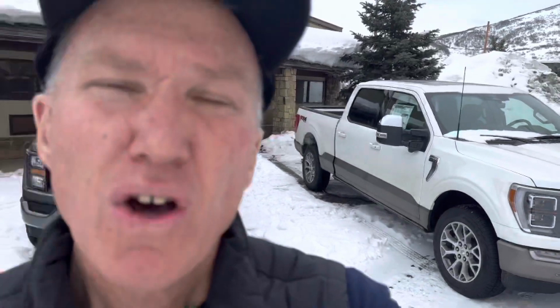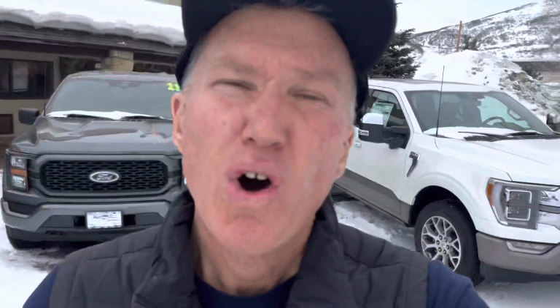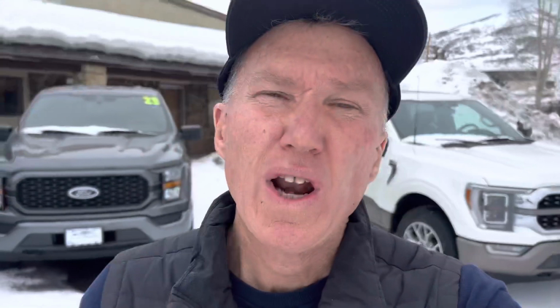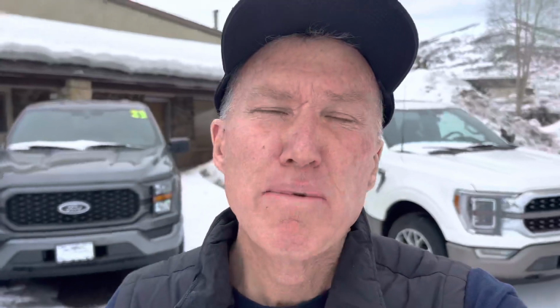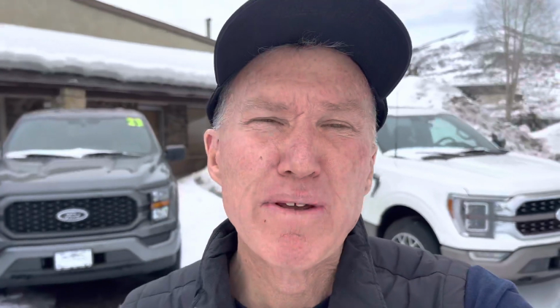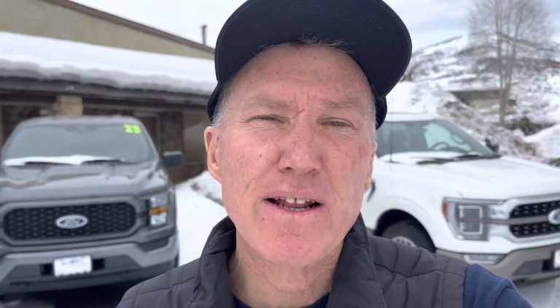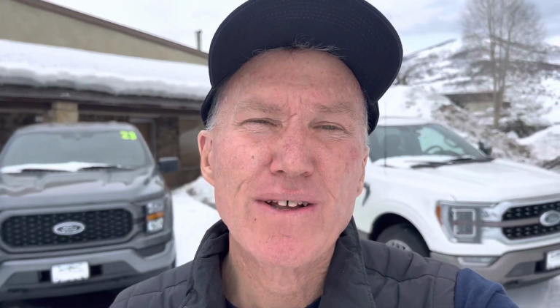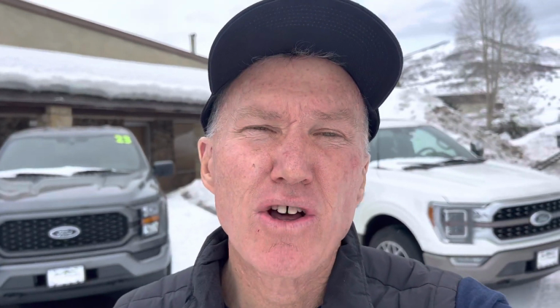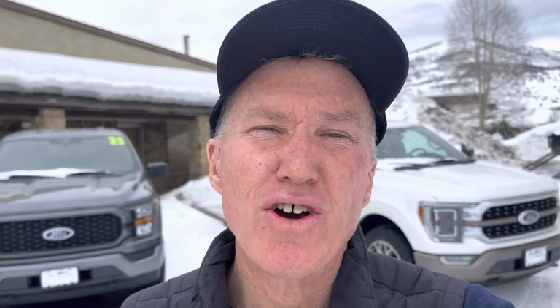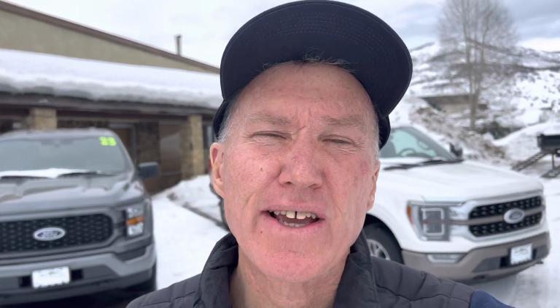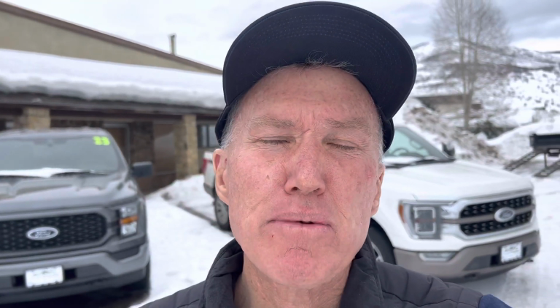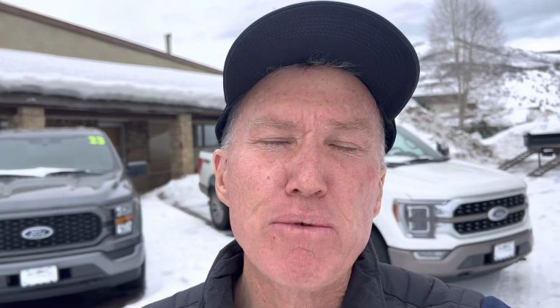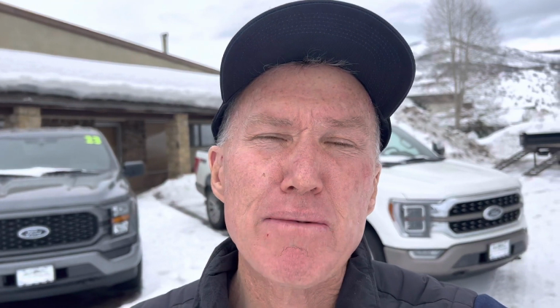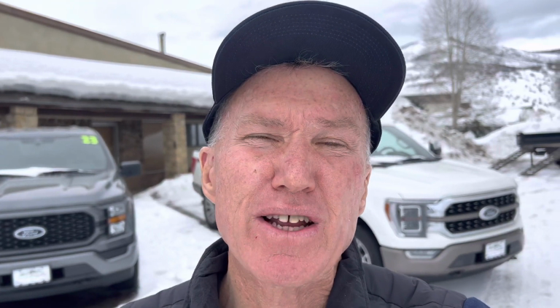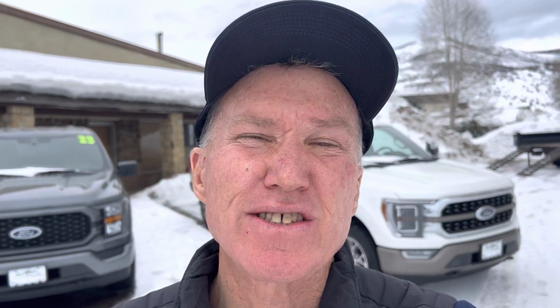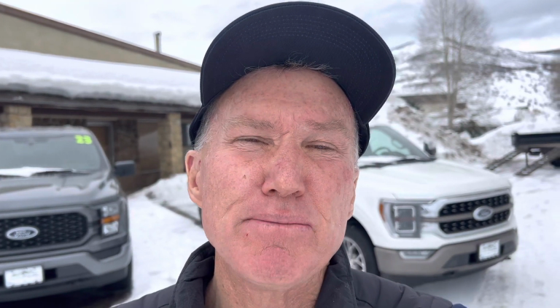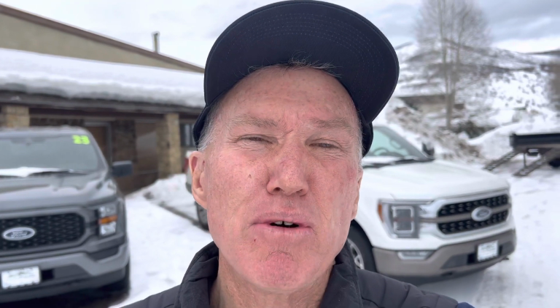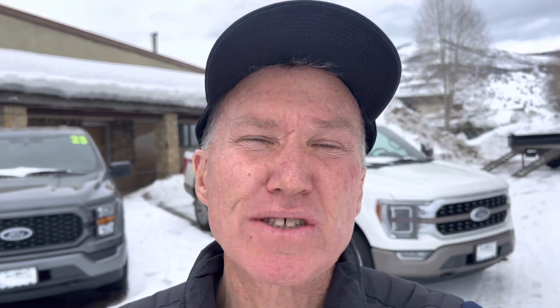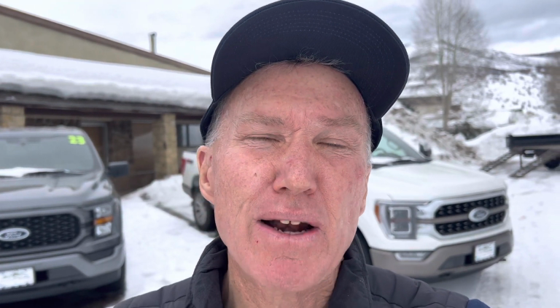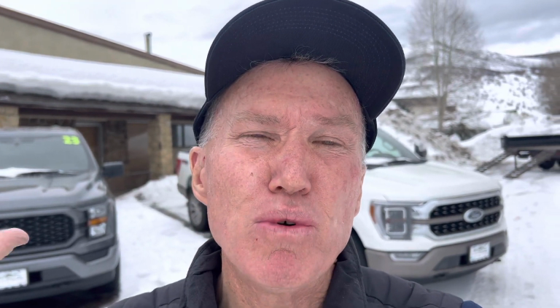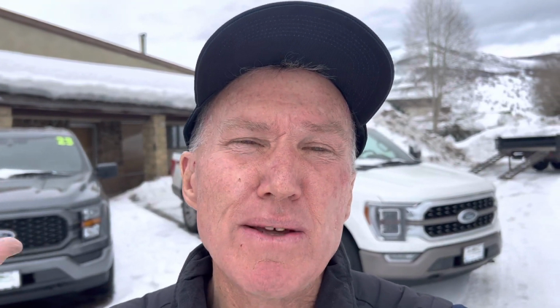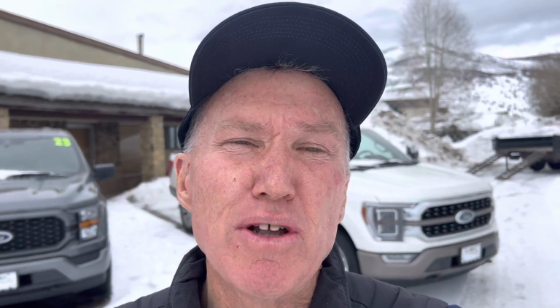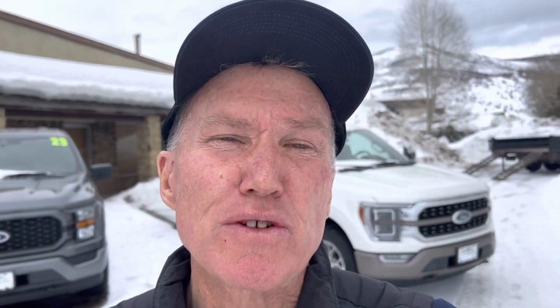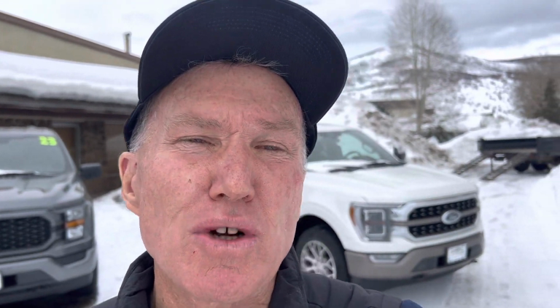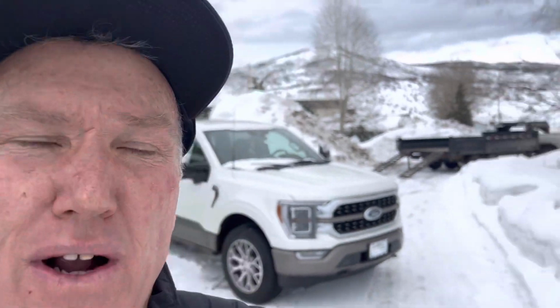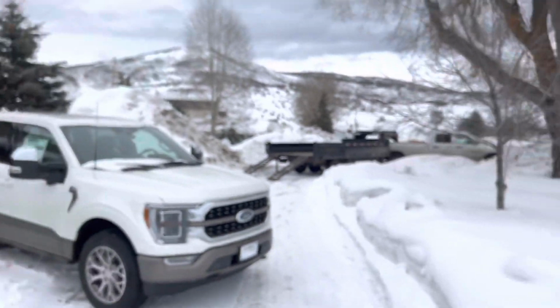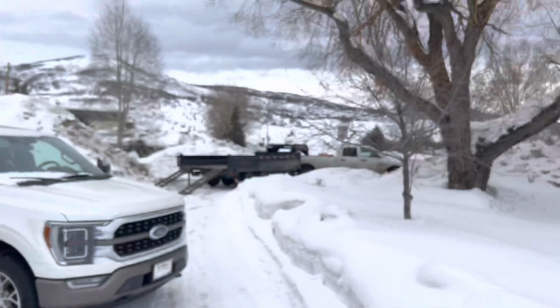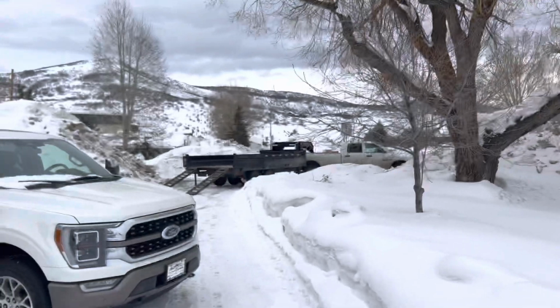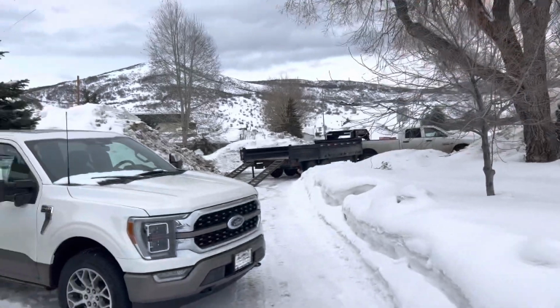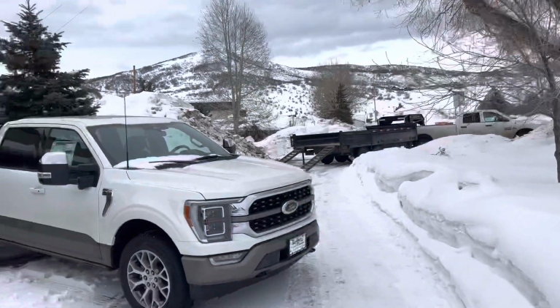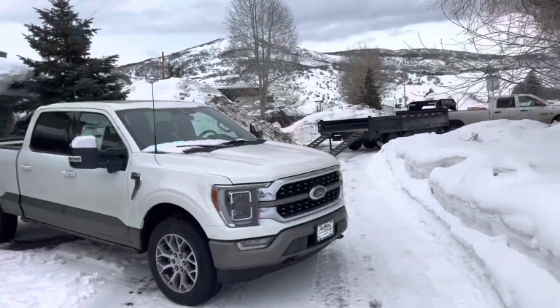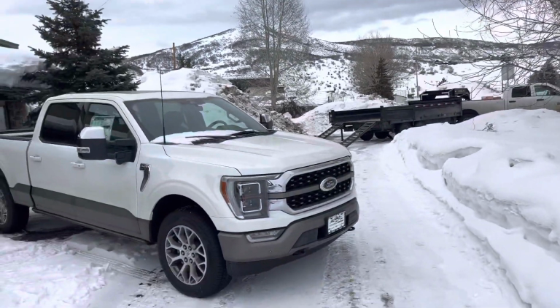Hola, bienvenido a todos. Everybody, Robert here at Steamboat Motors. Got a really beautiful truck right behind me that I want to share with you today.